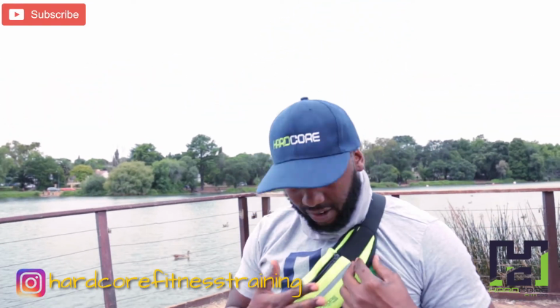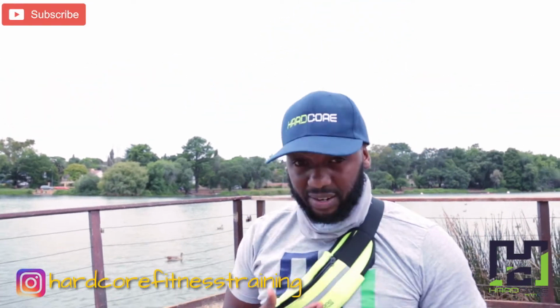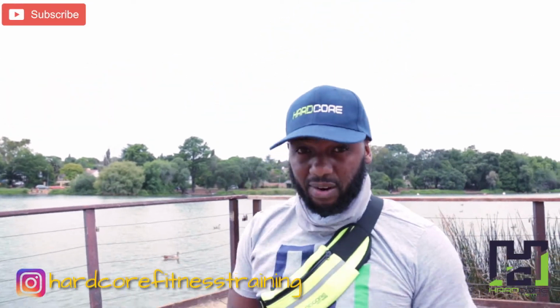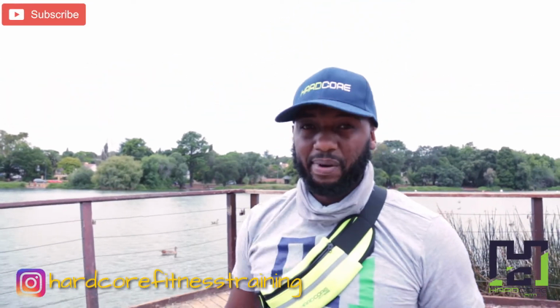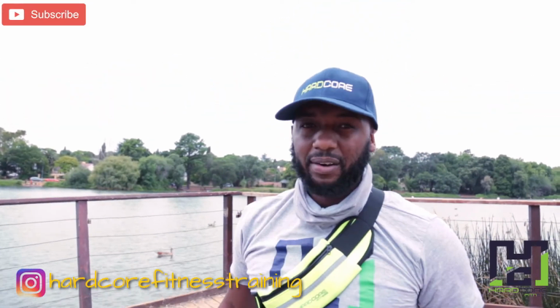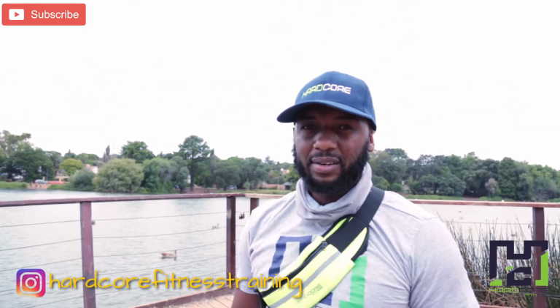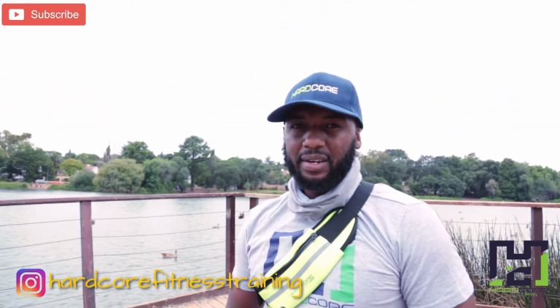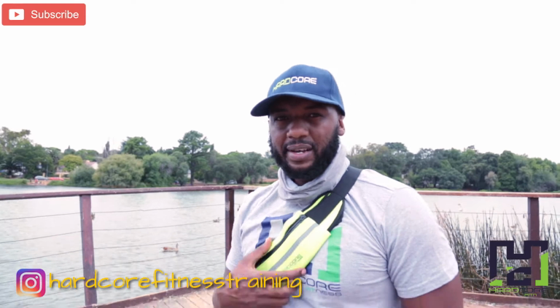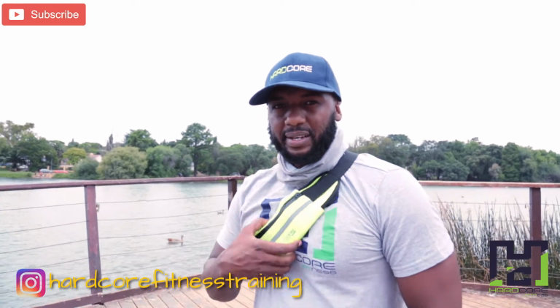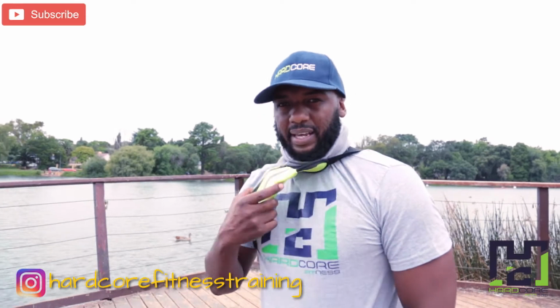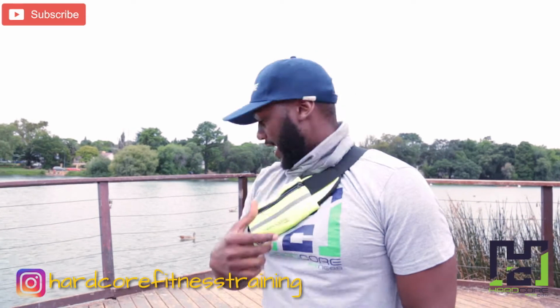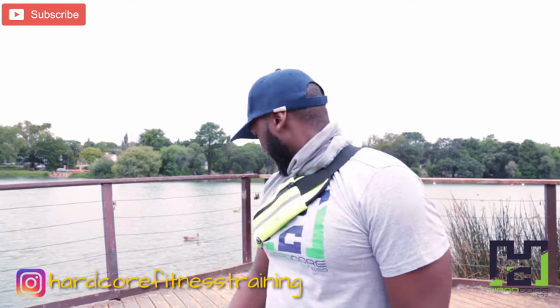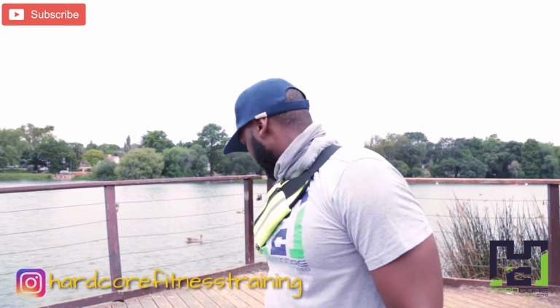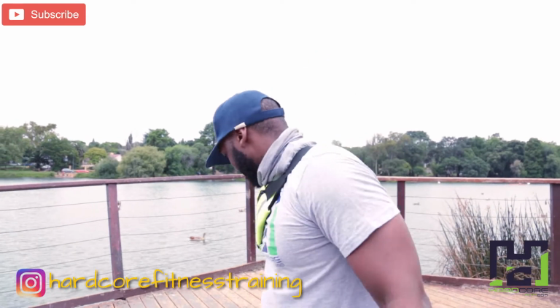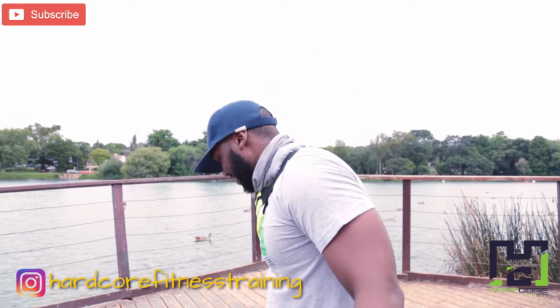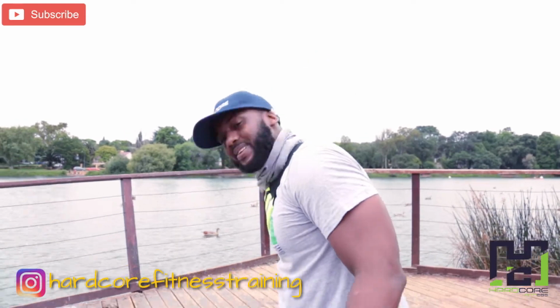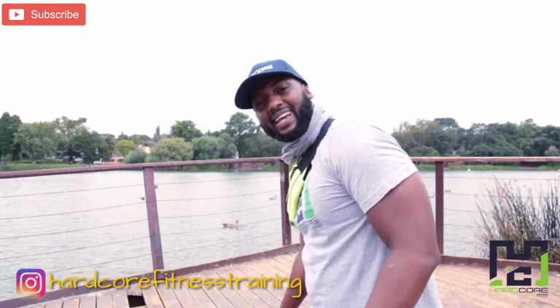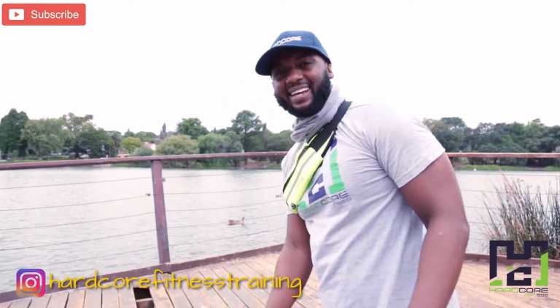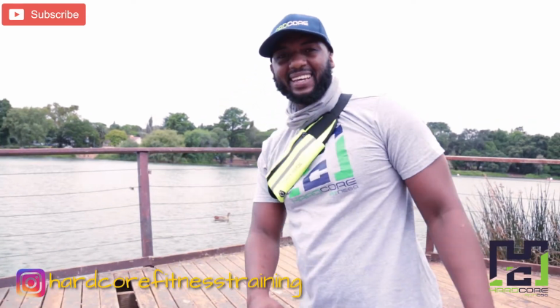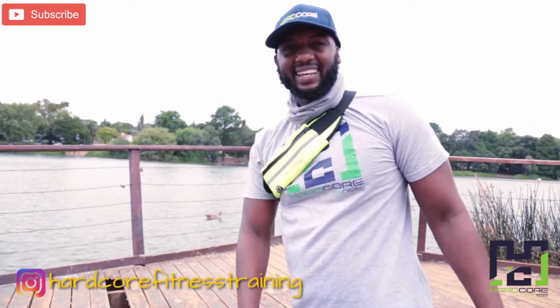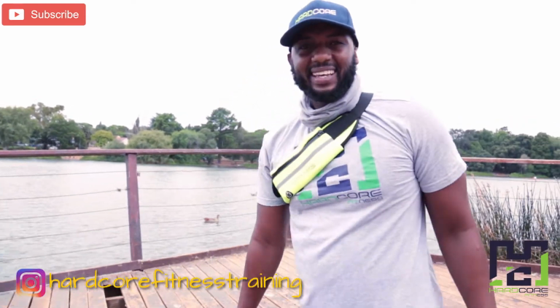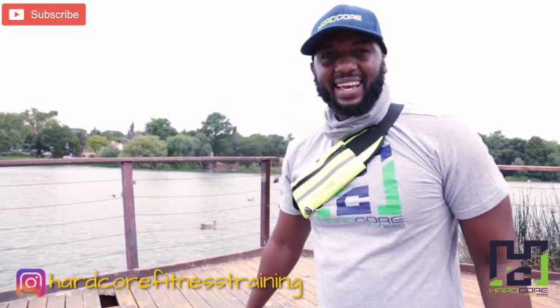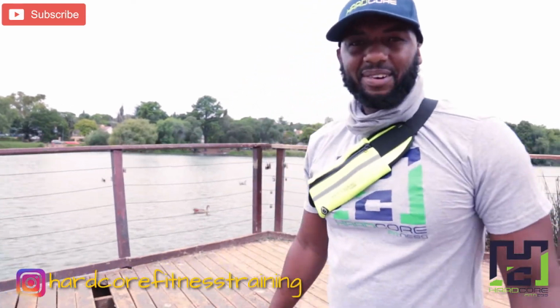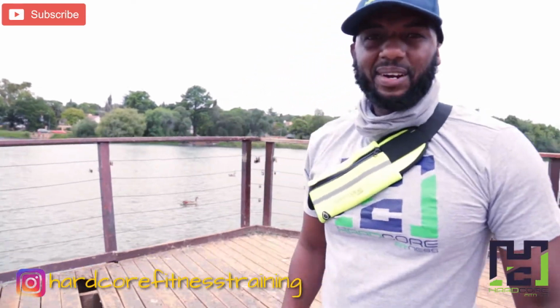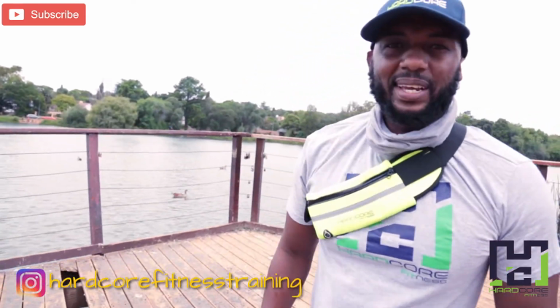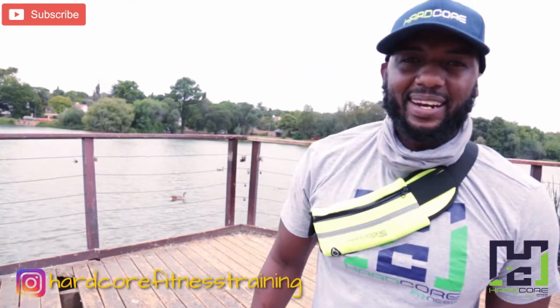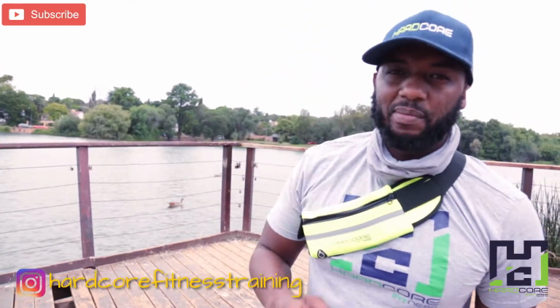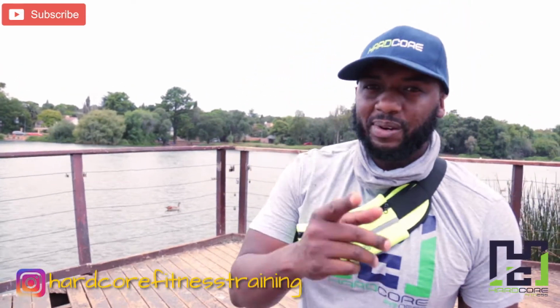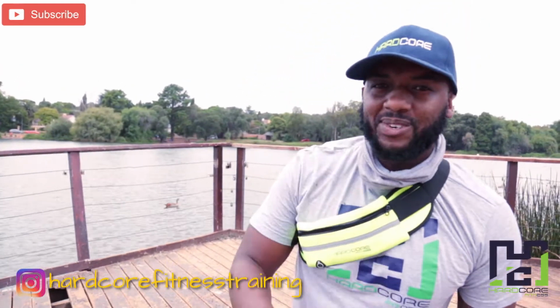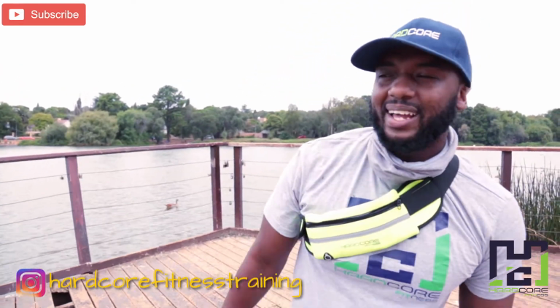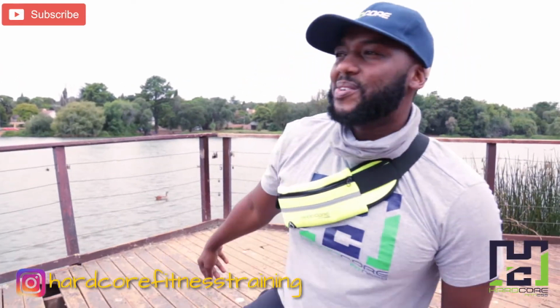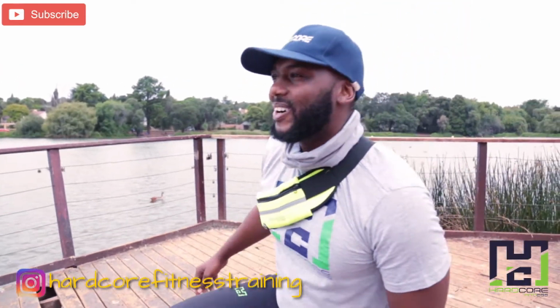Yeah, have a great weekend. Remember to run tomorrow!